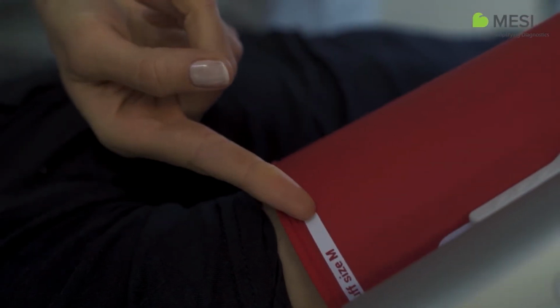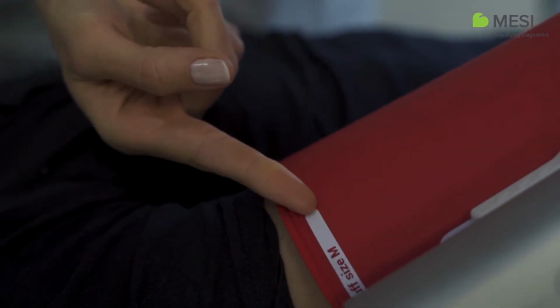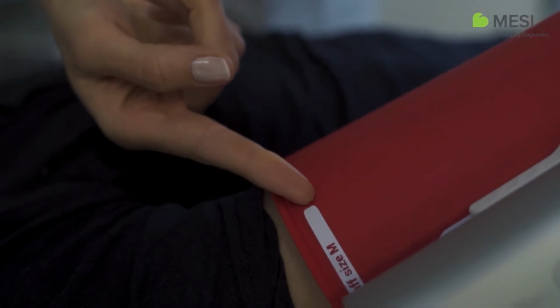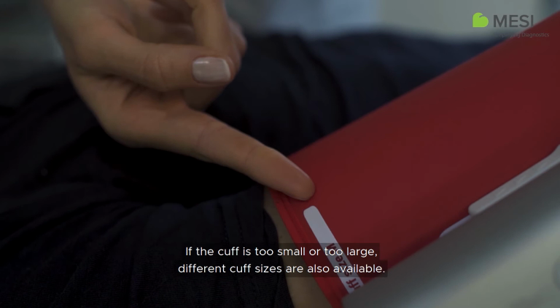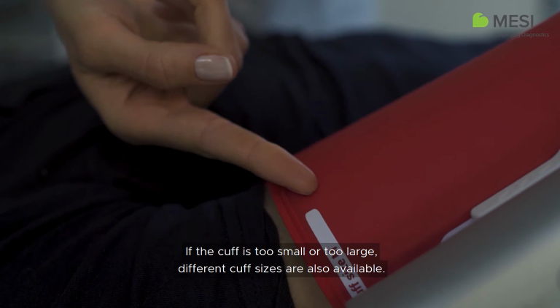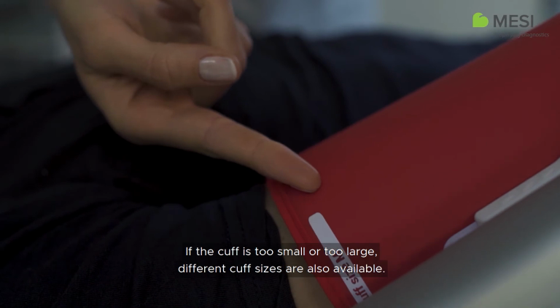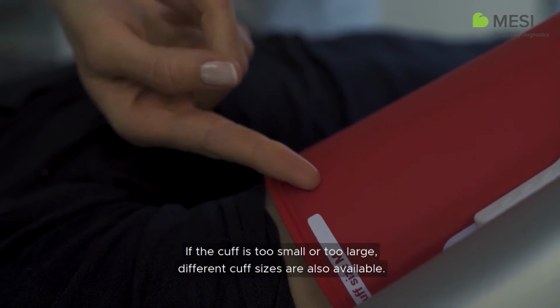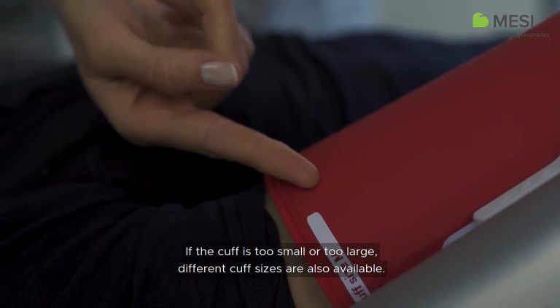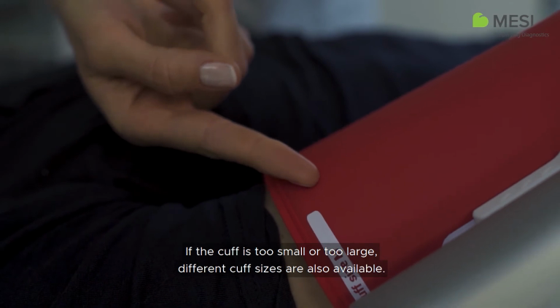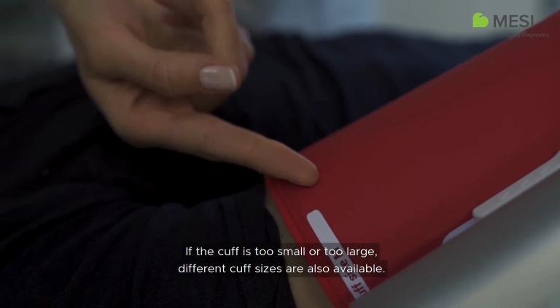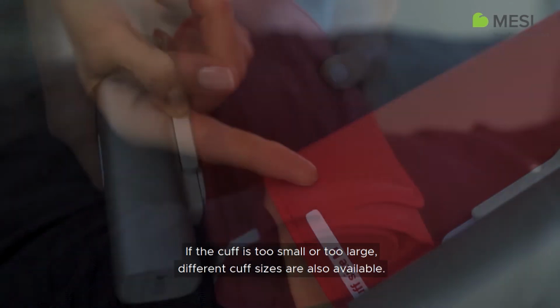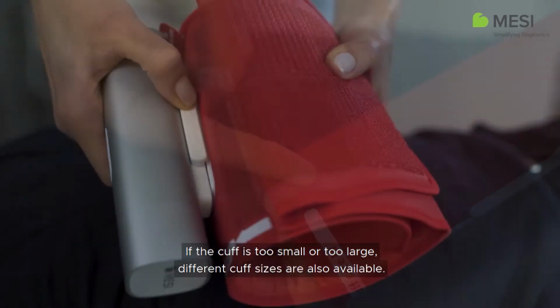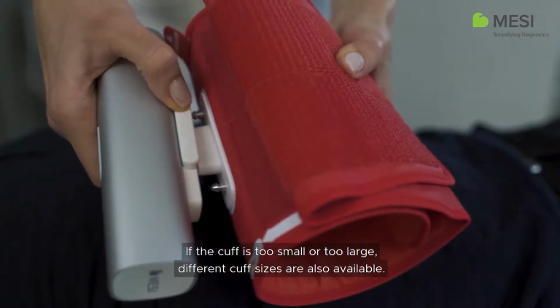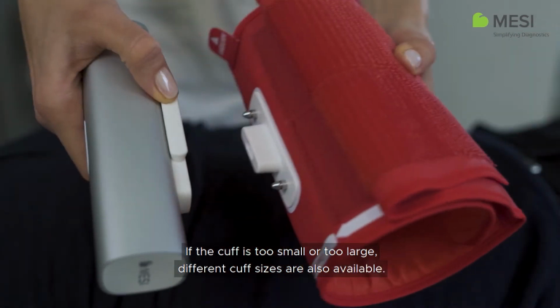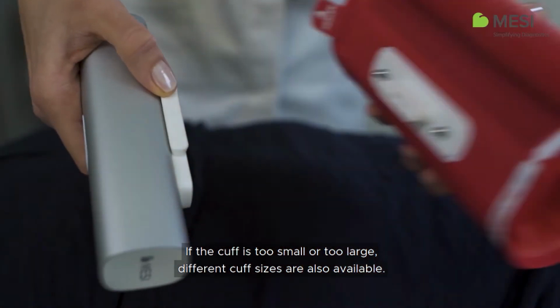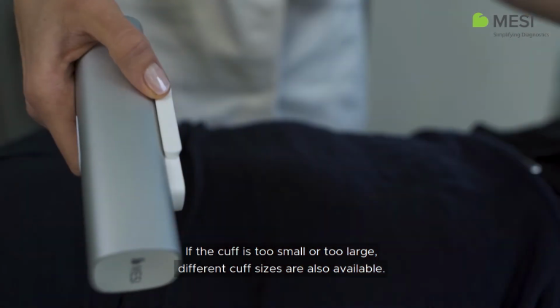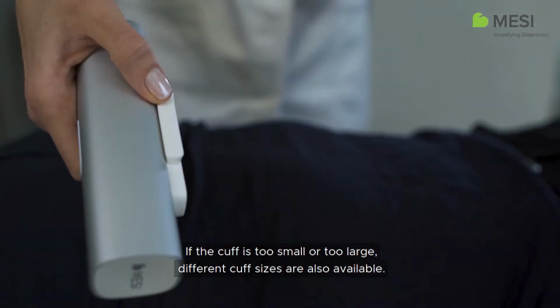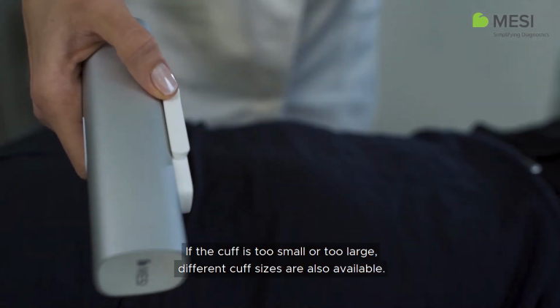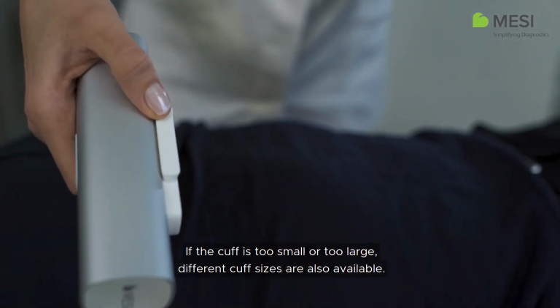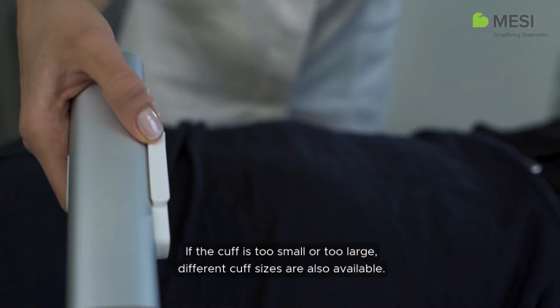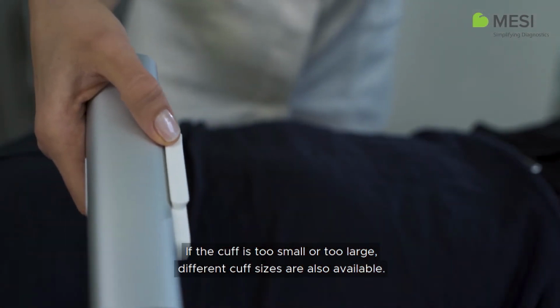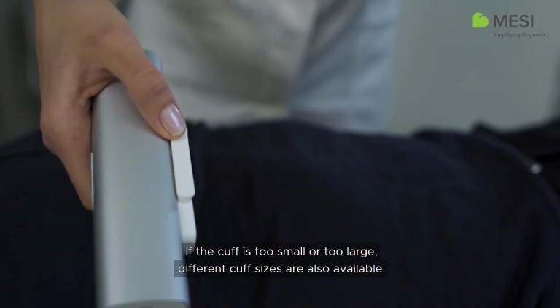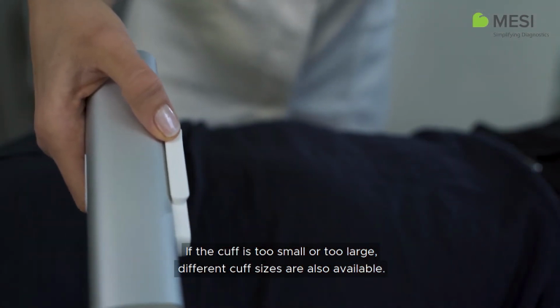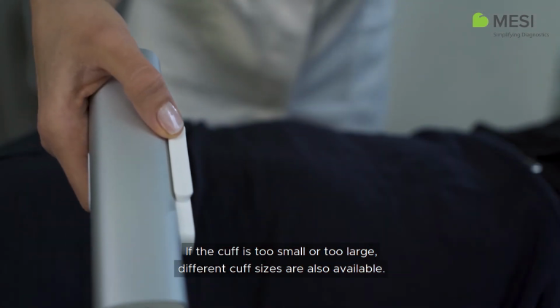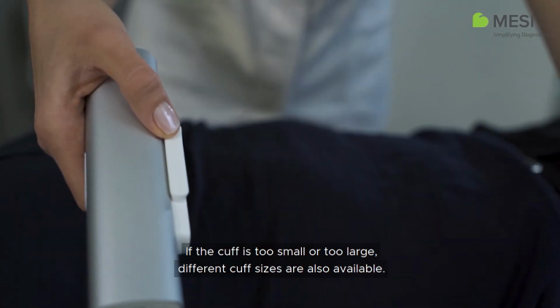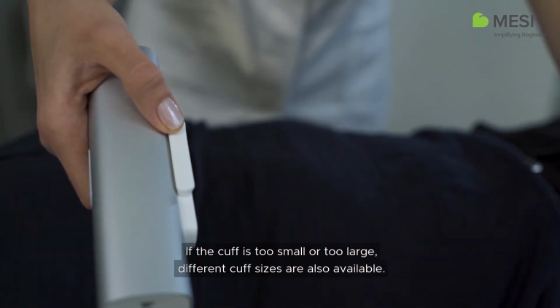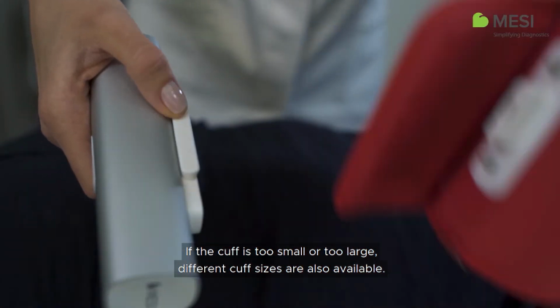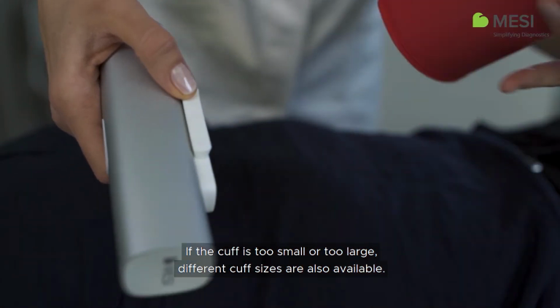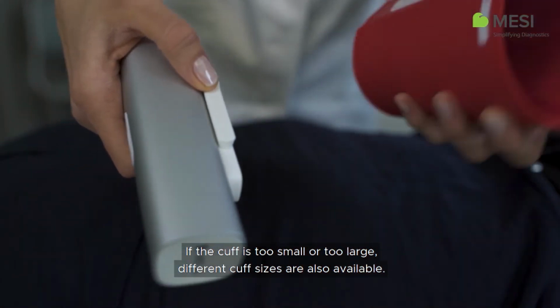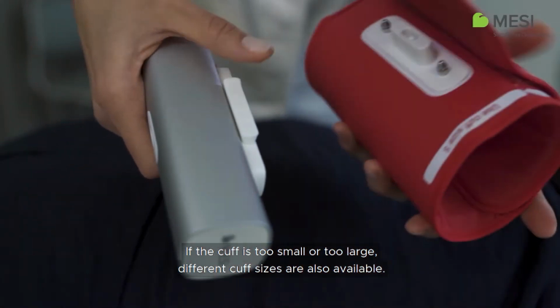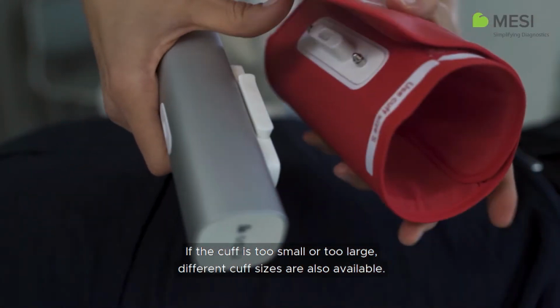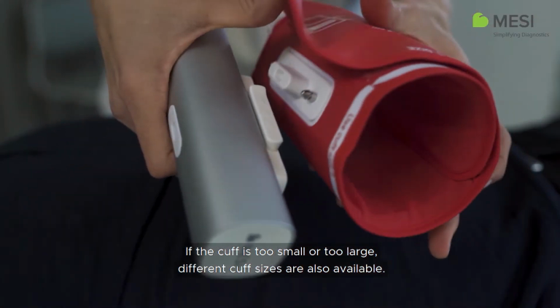If the cuff is too small or too large, different cuff sizes are also available.